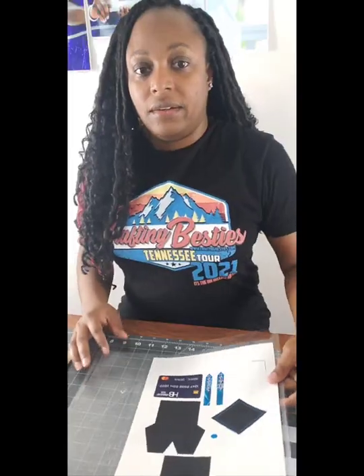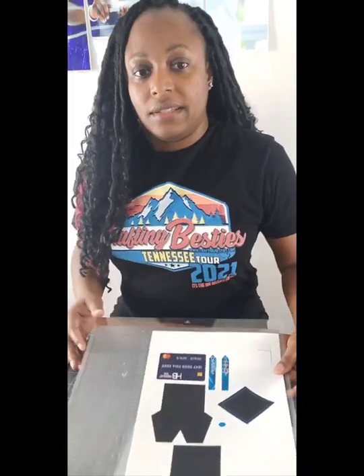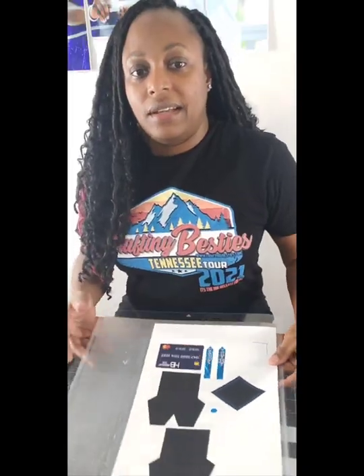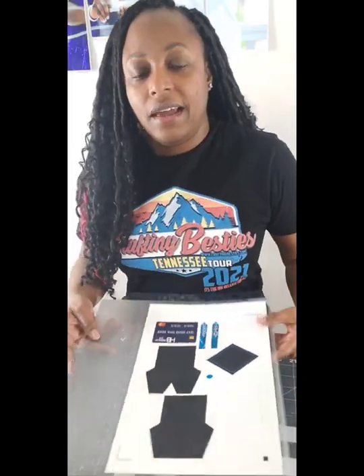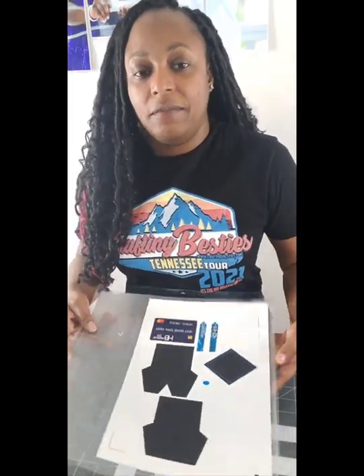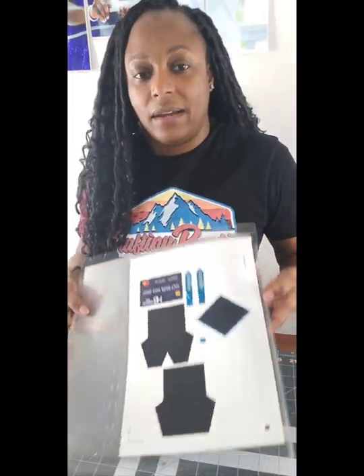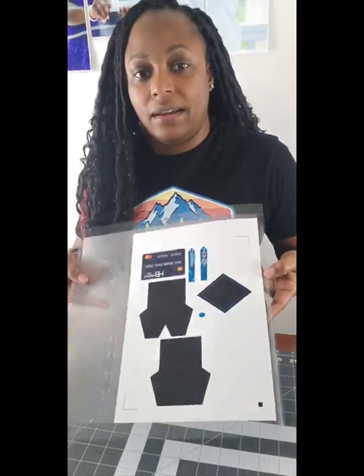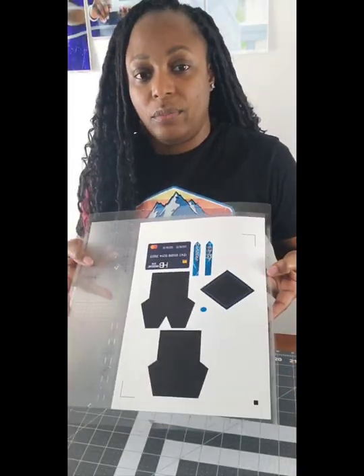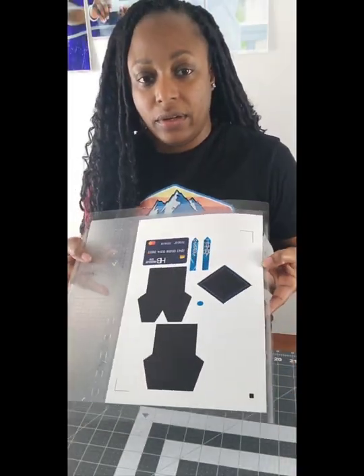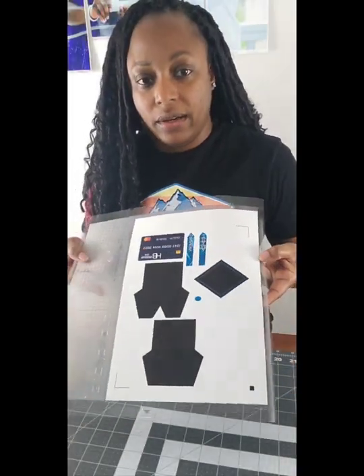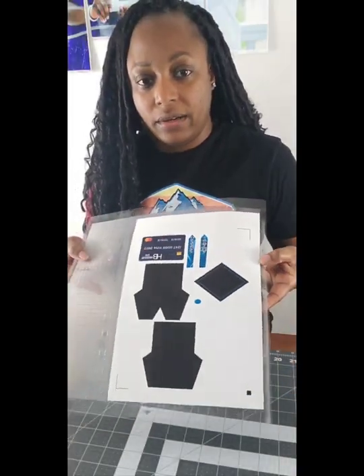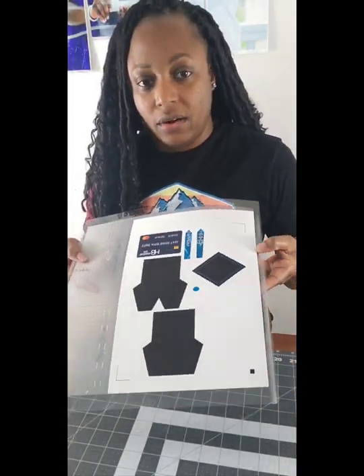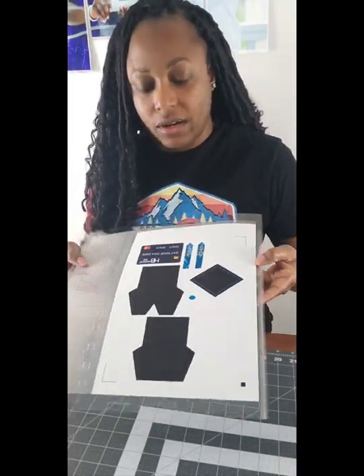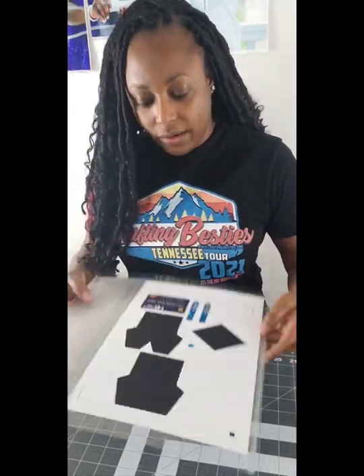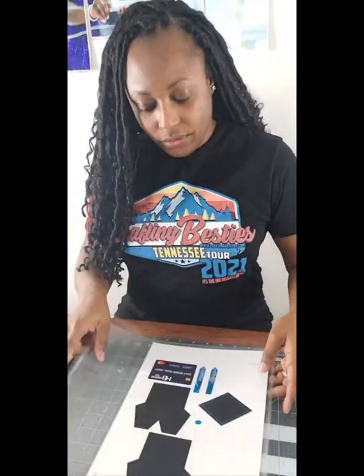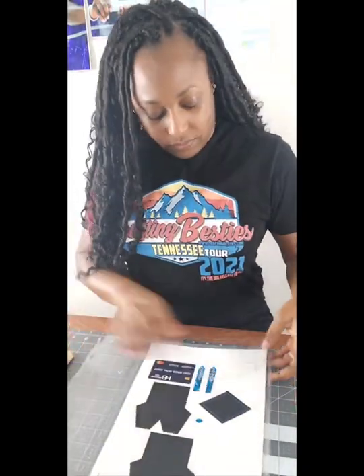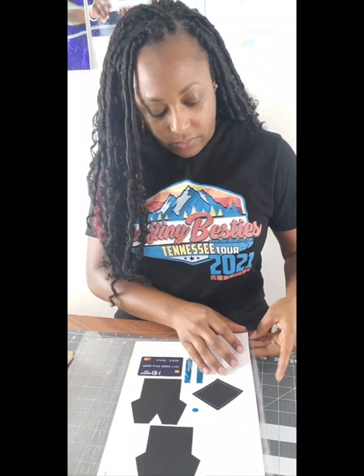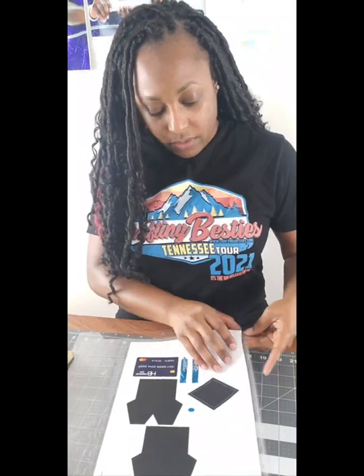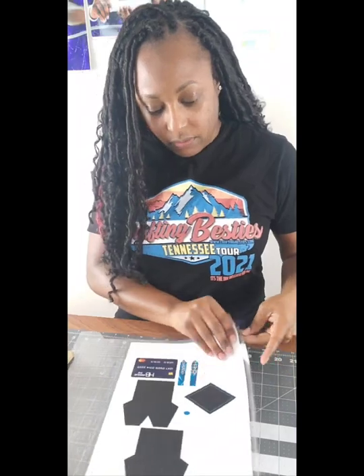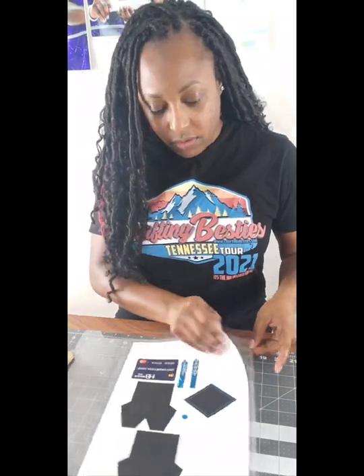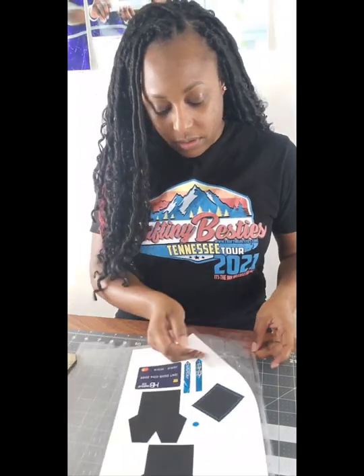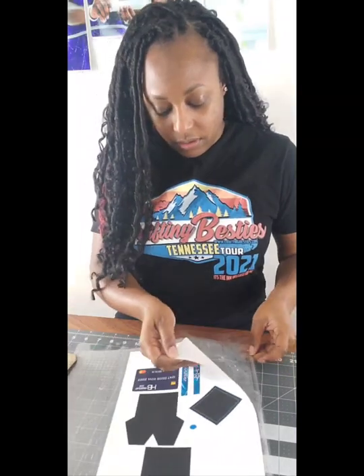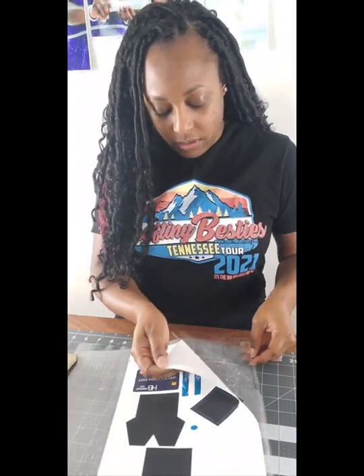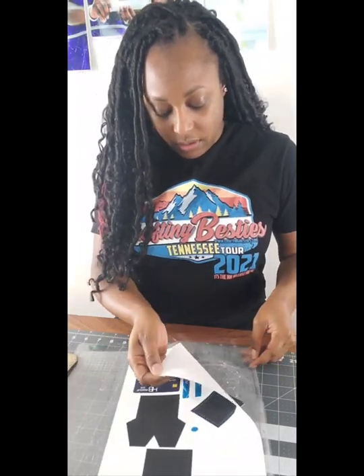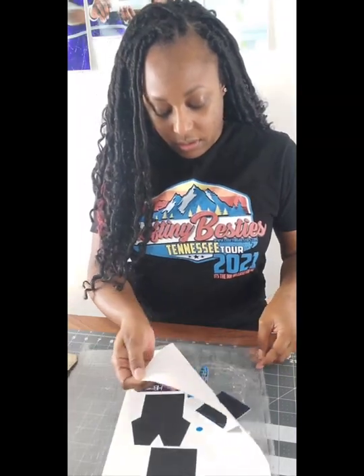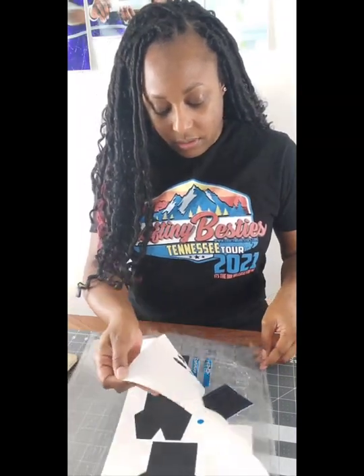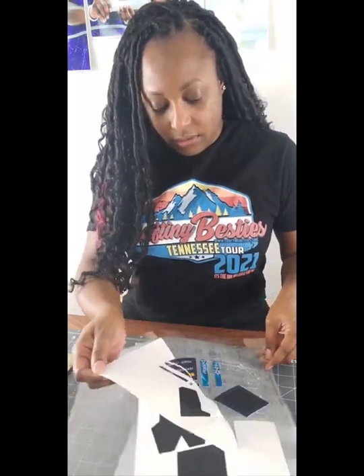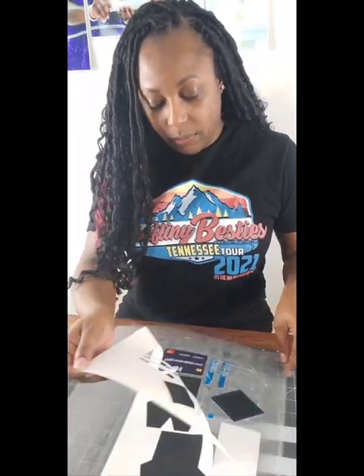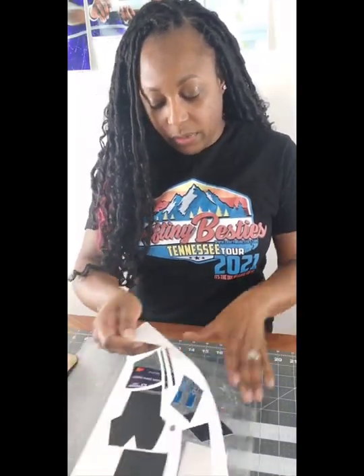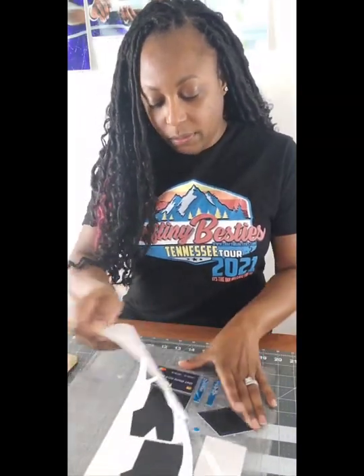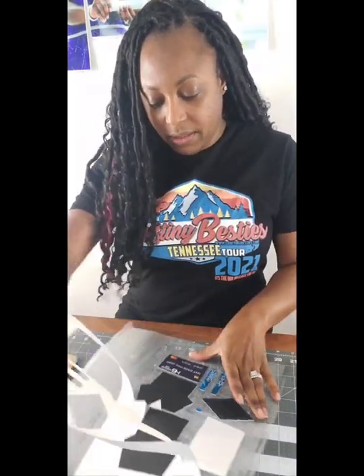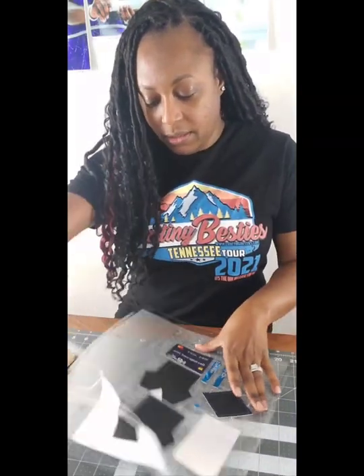Now I have my print and cut all cut out, and I'm just going to separate the pieces.